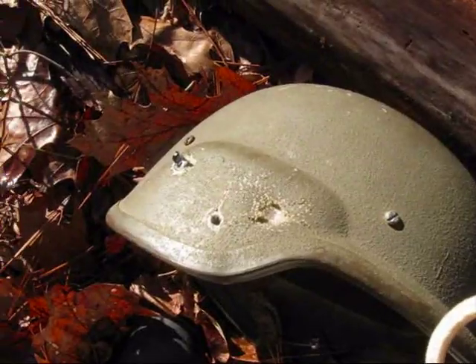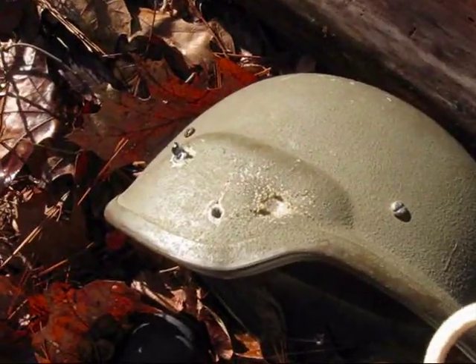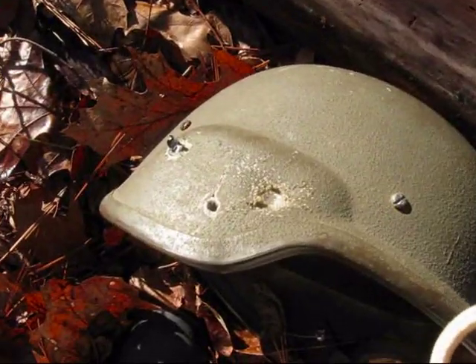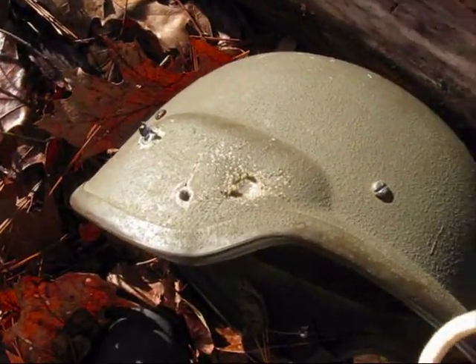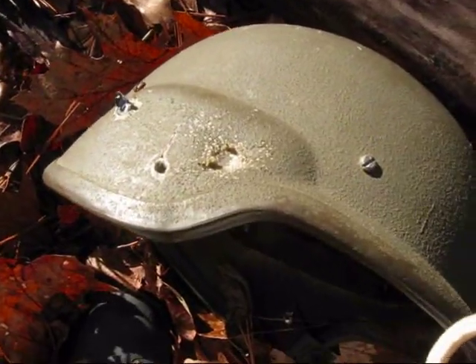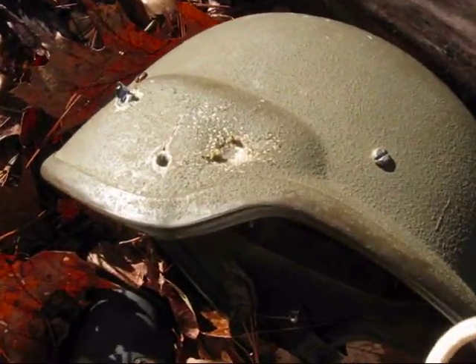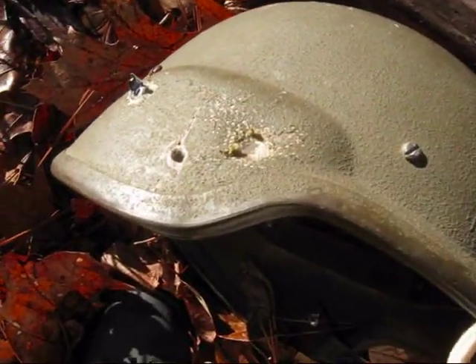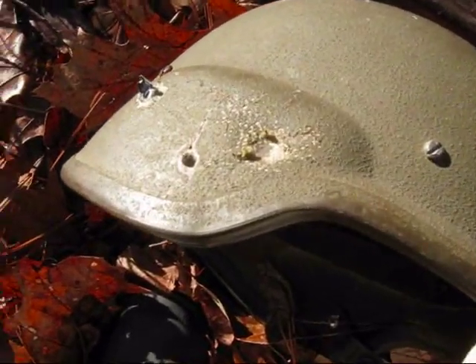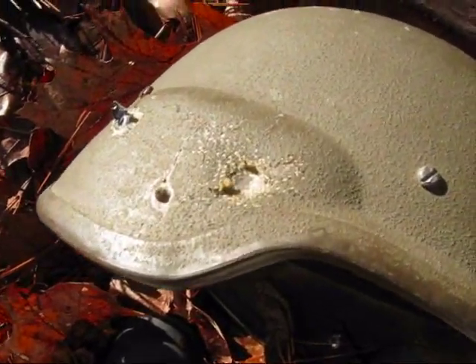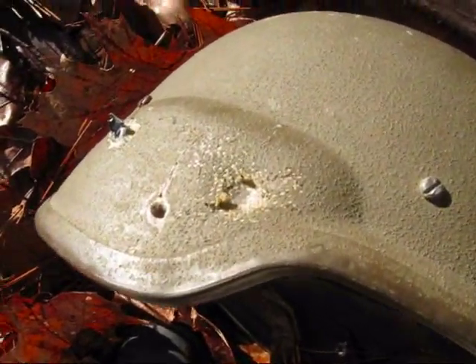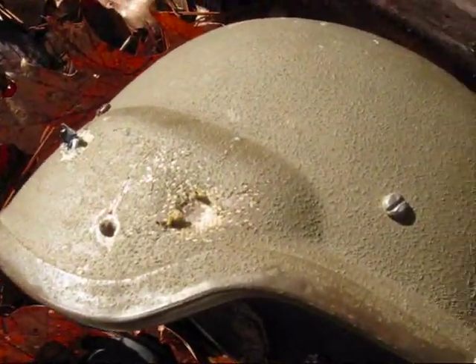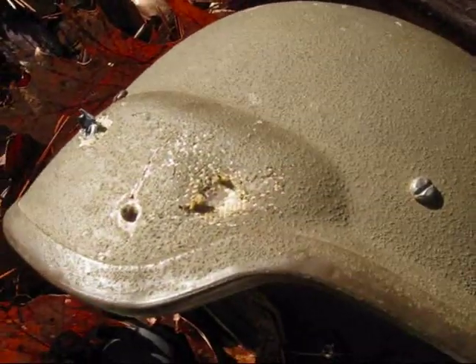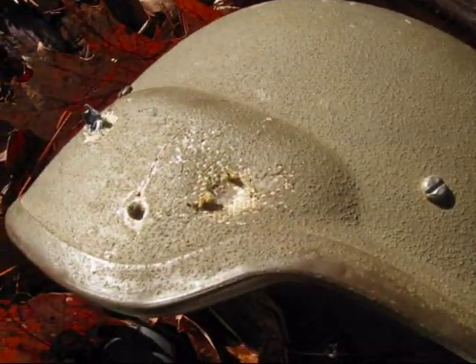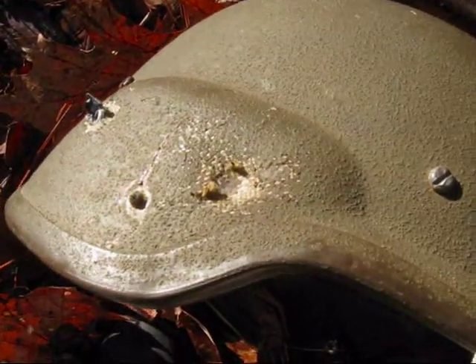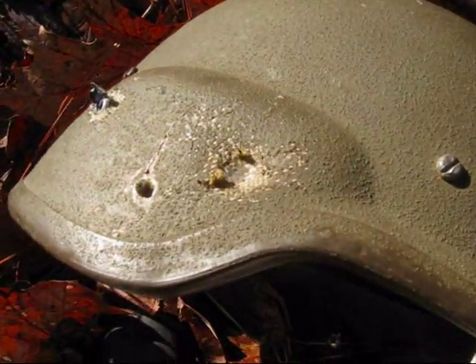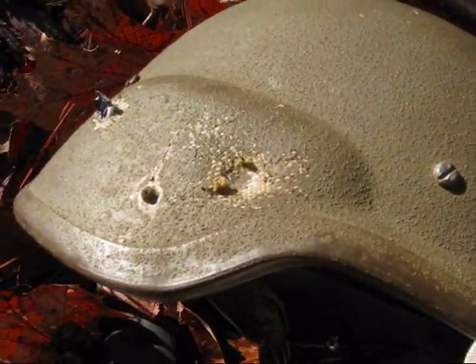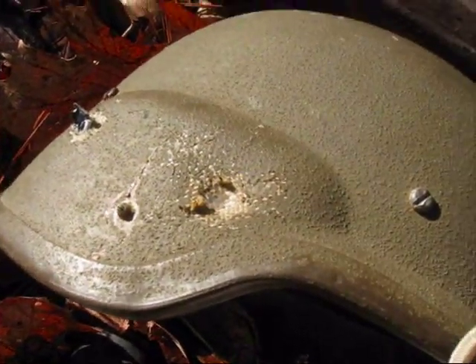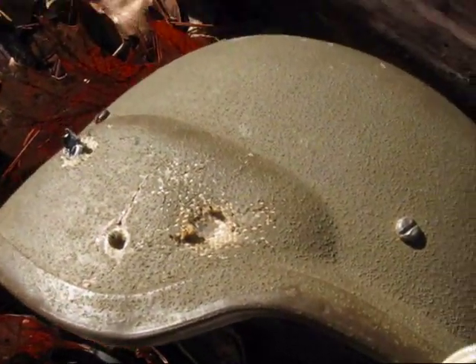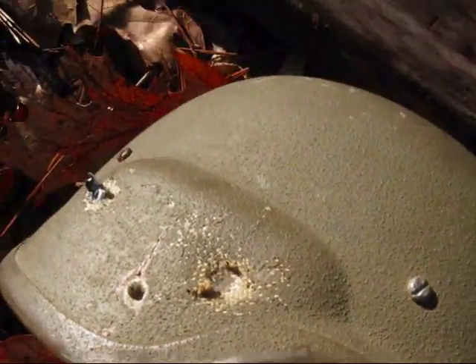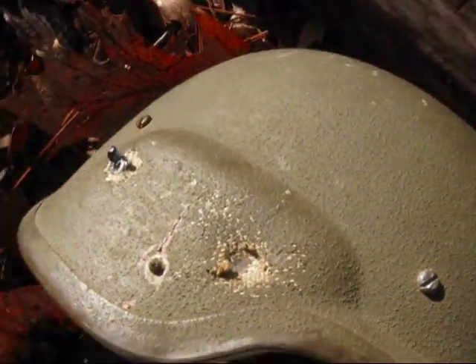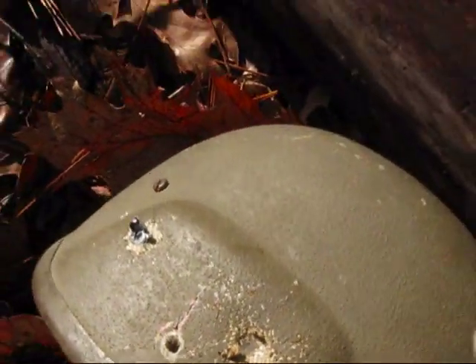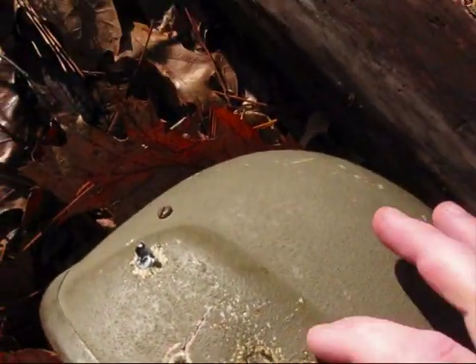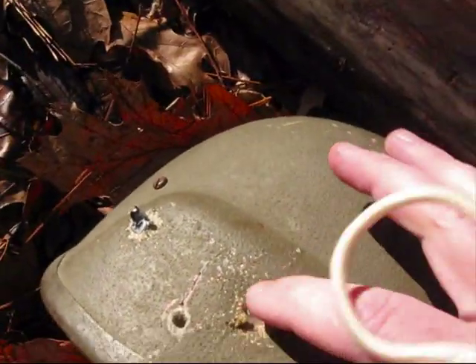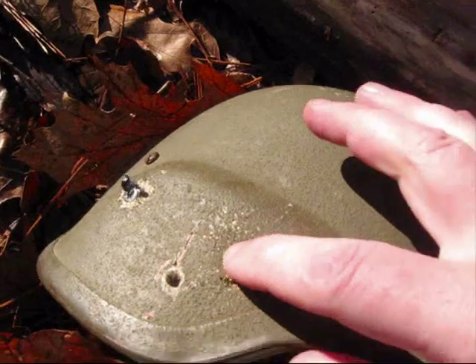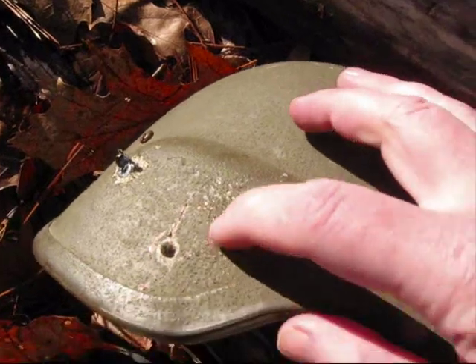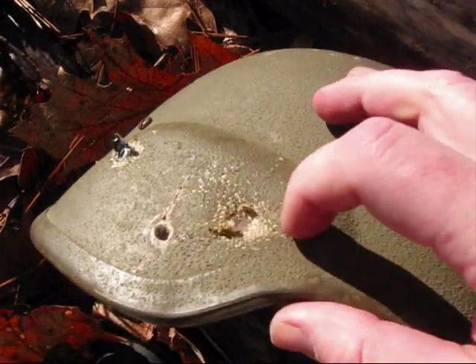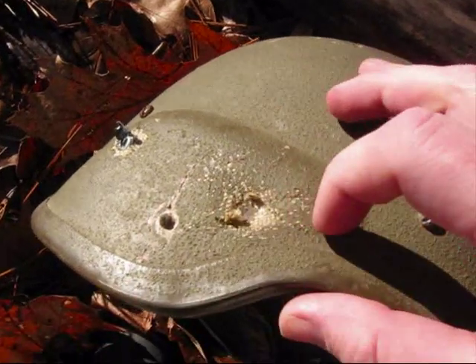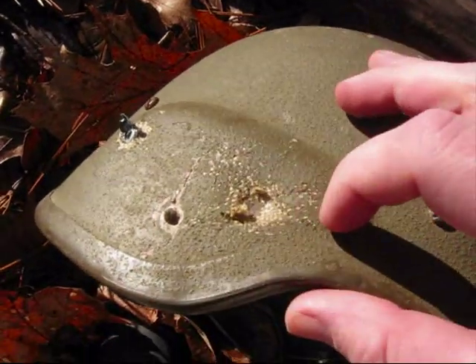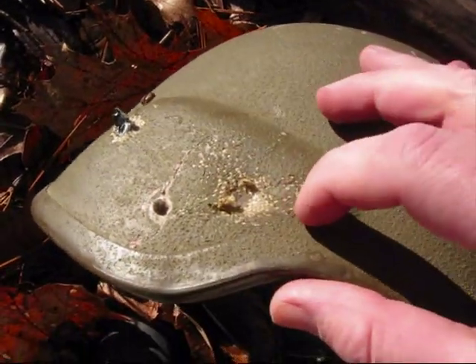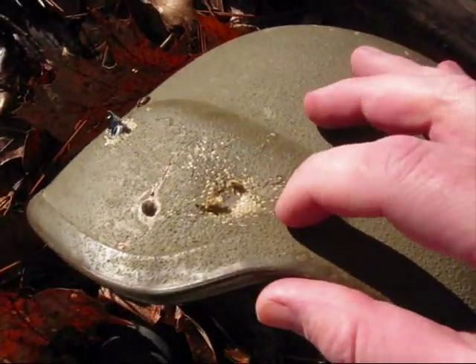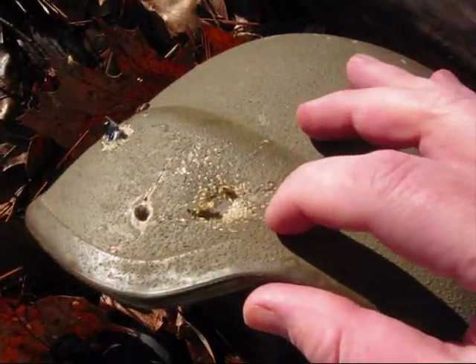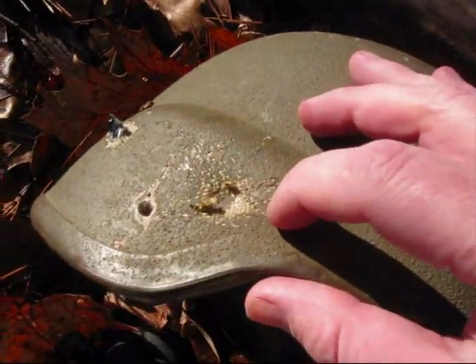For the .32, it took a little chunk out of the side, but stopped it.